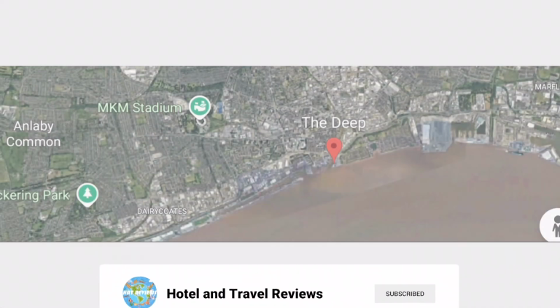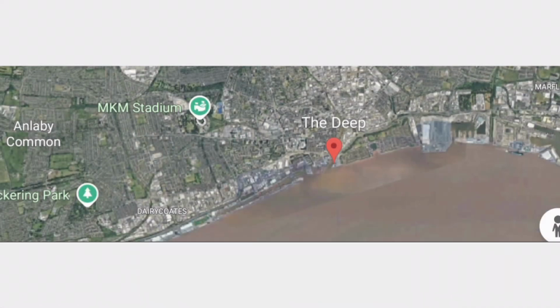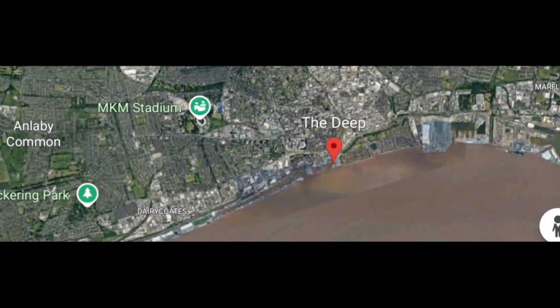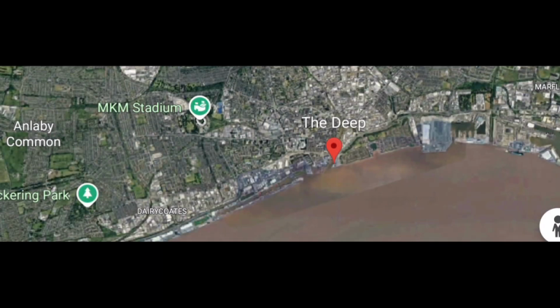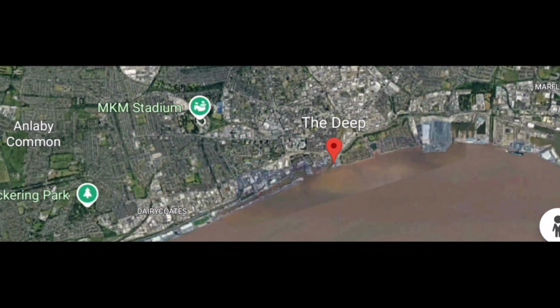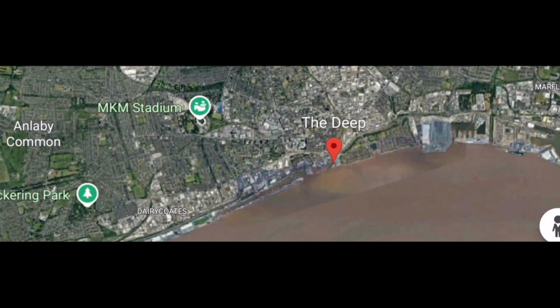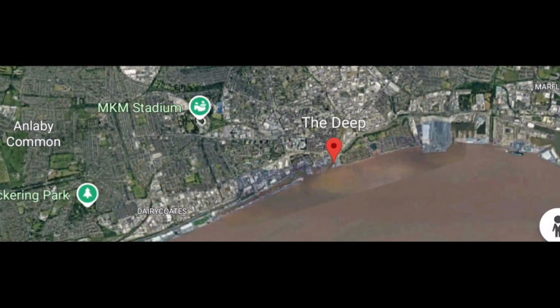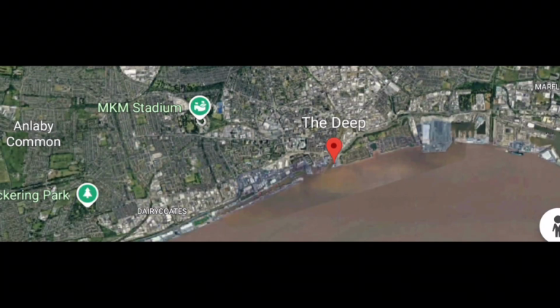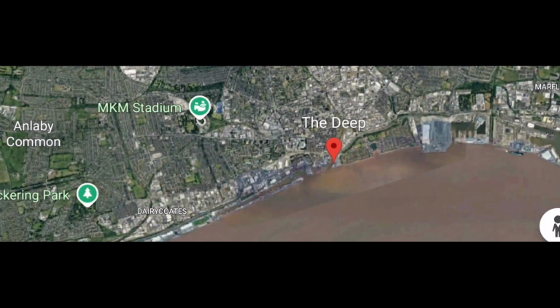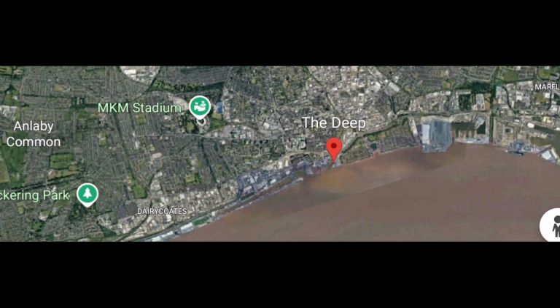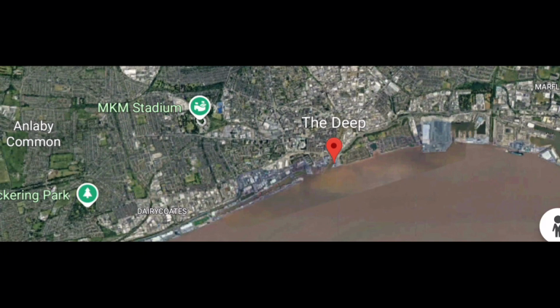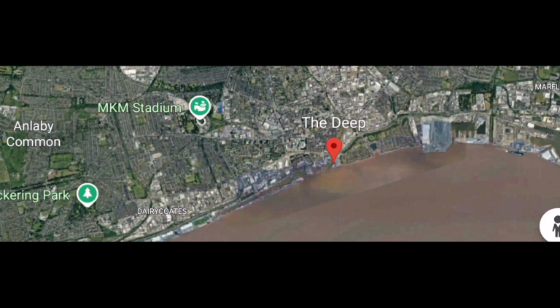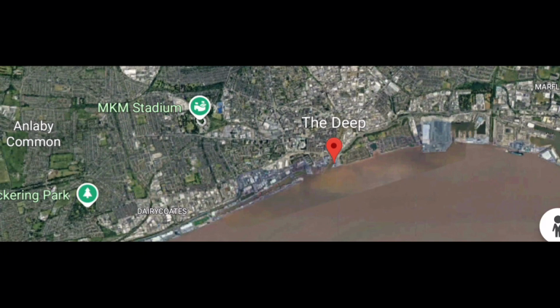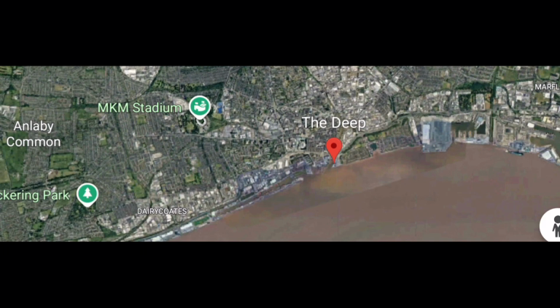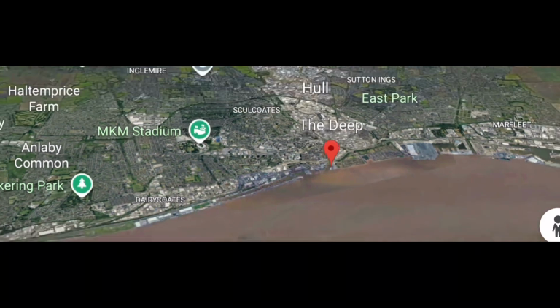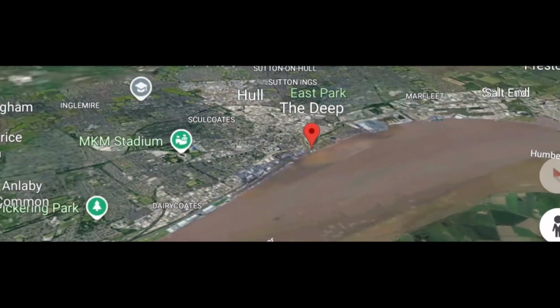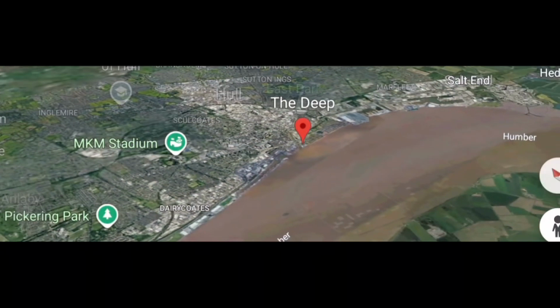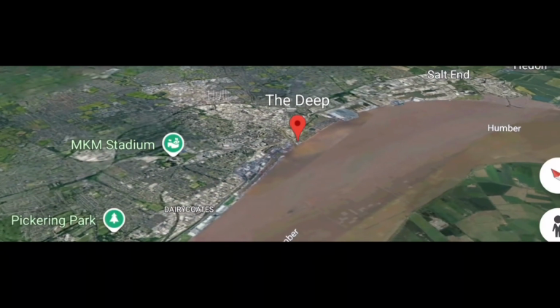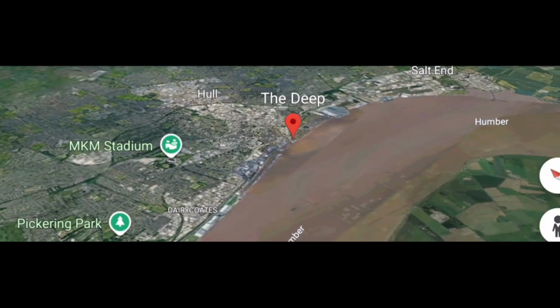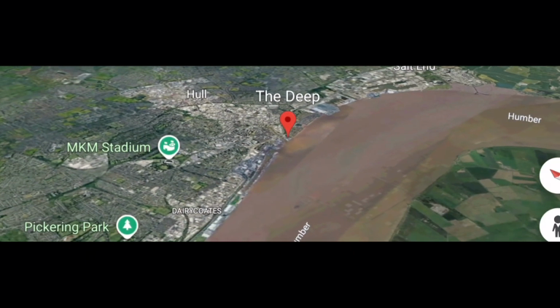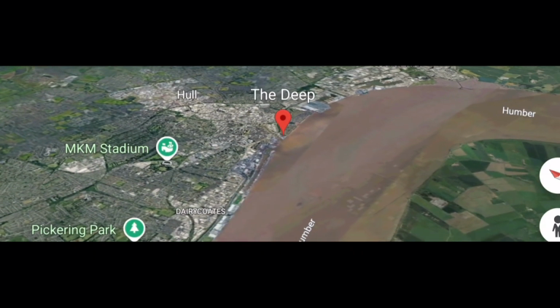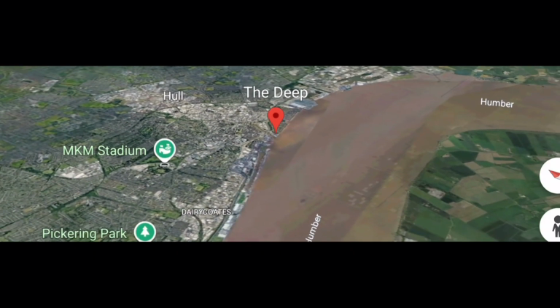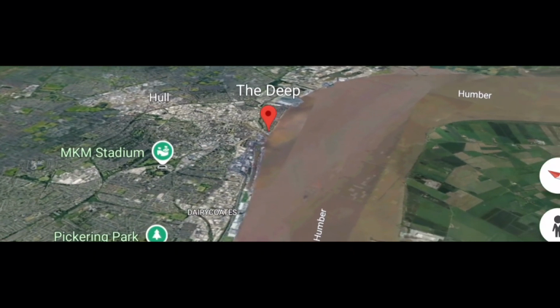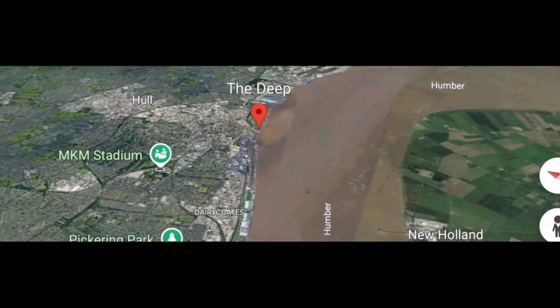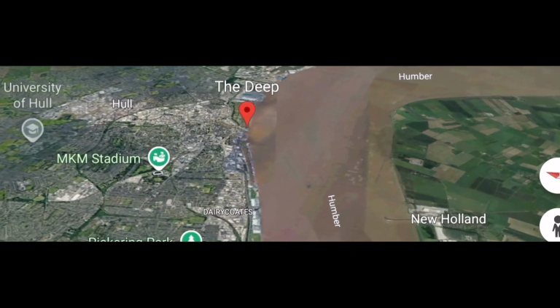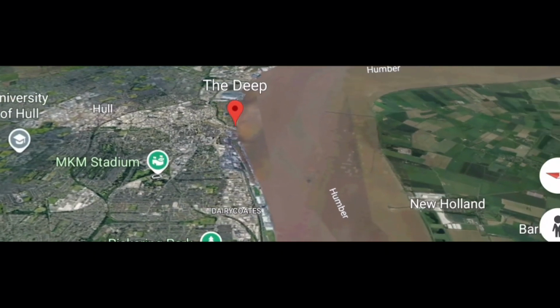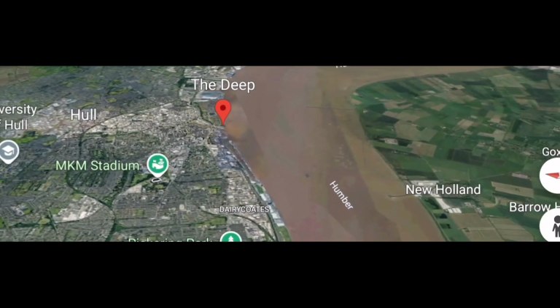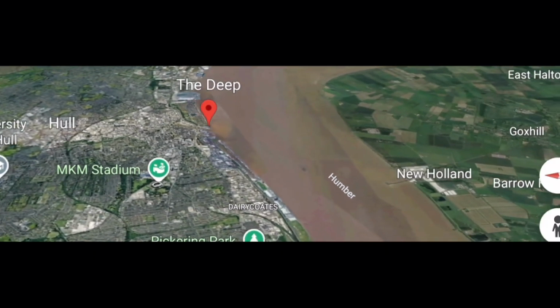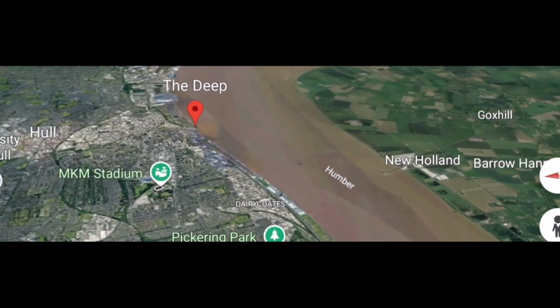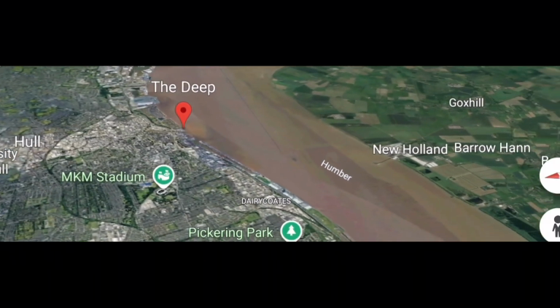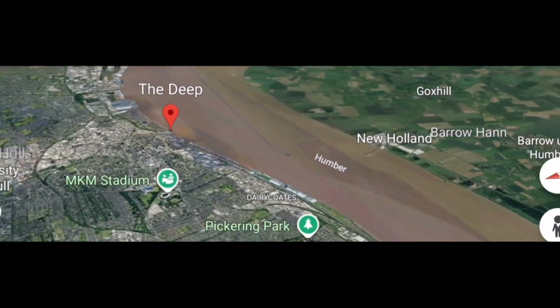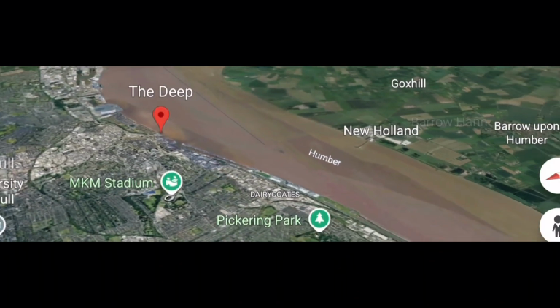Hi guys, welcome back to the channel. On this episode we're visiting The Deep in Hull, so let's get into it.